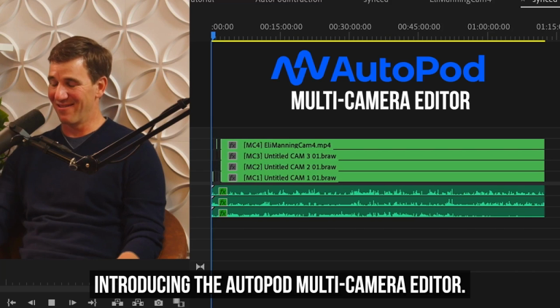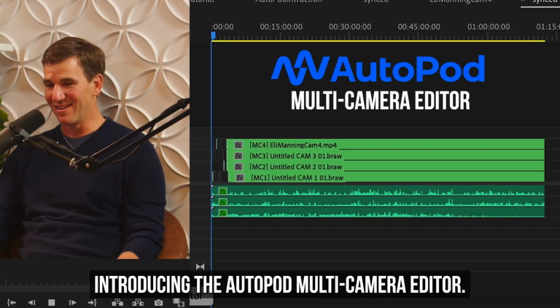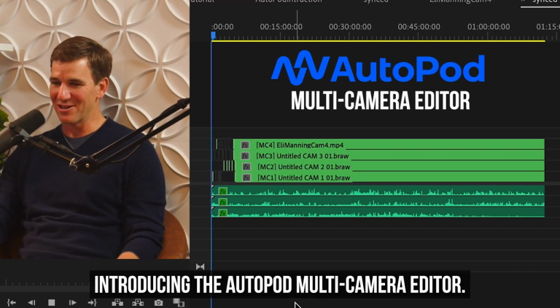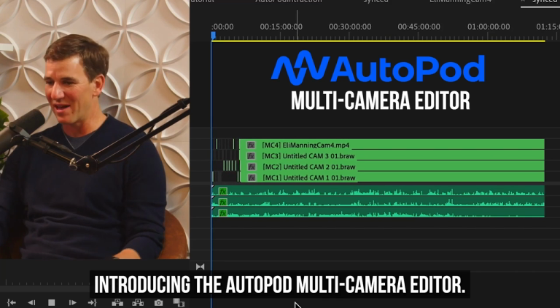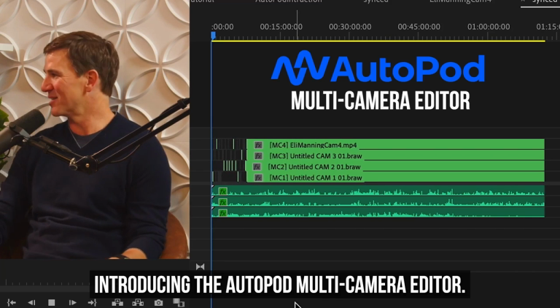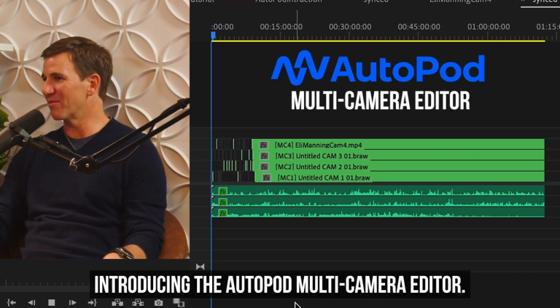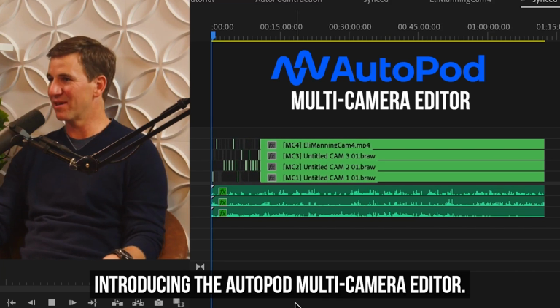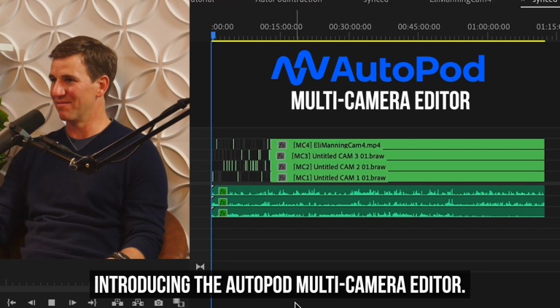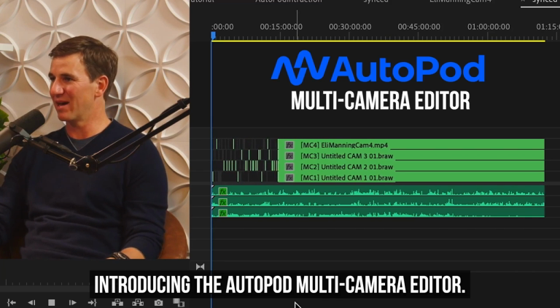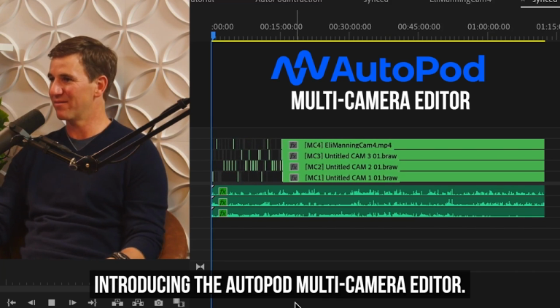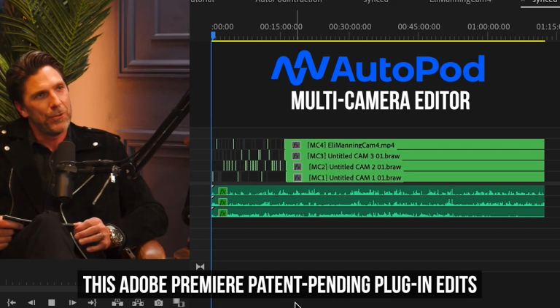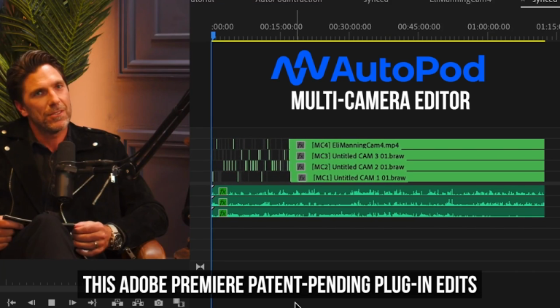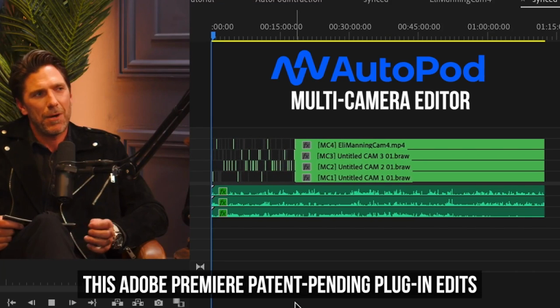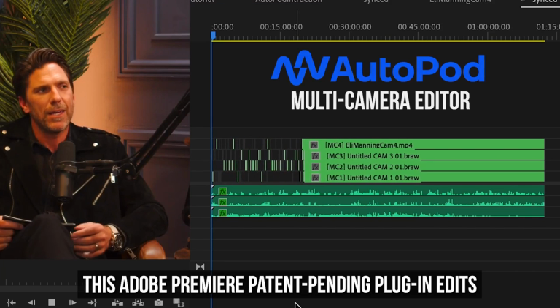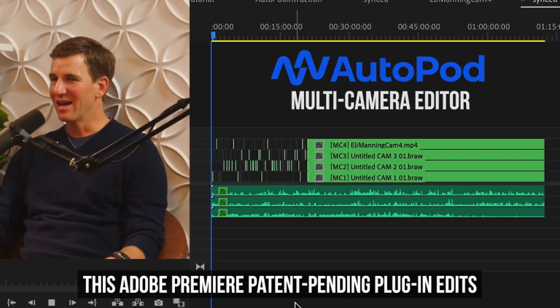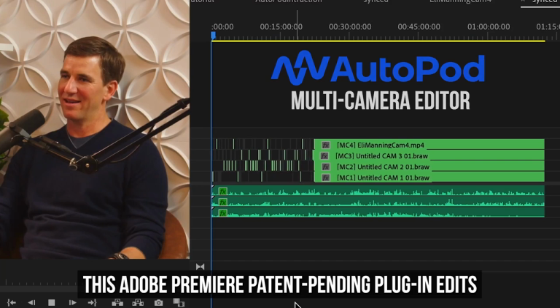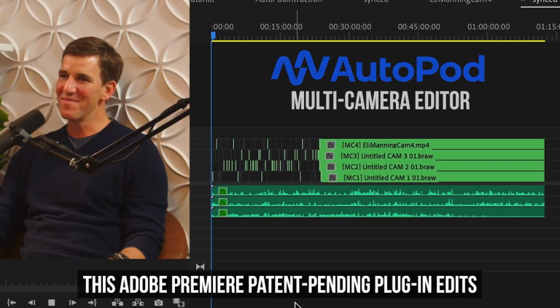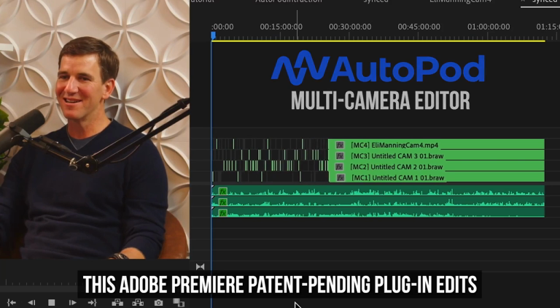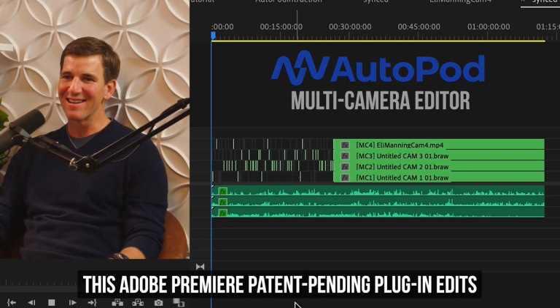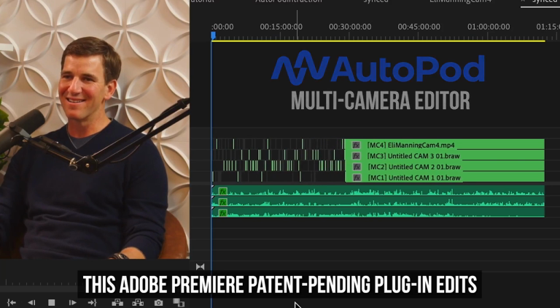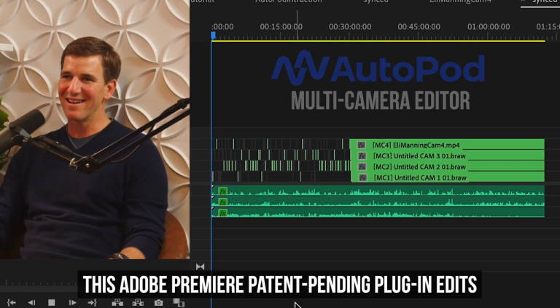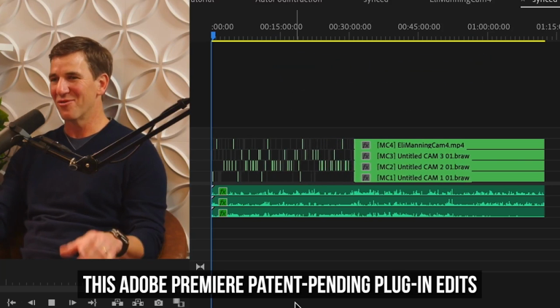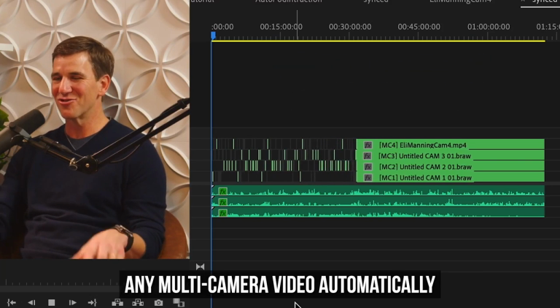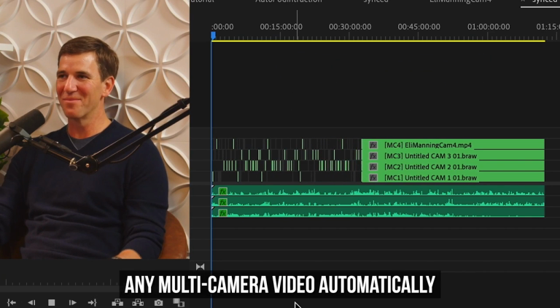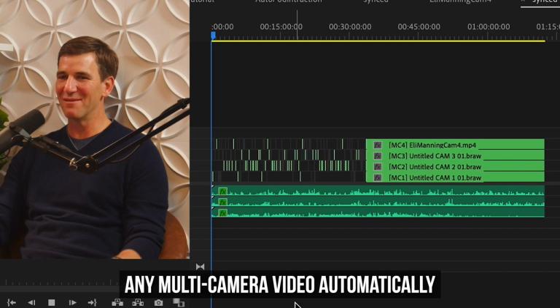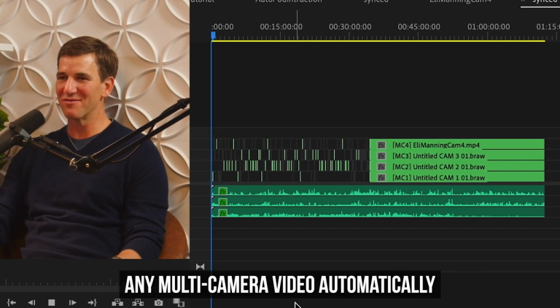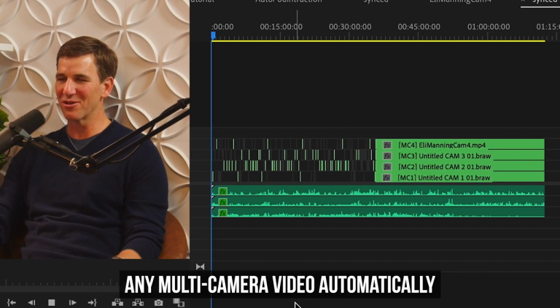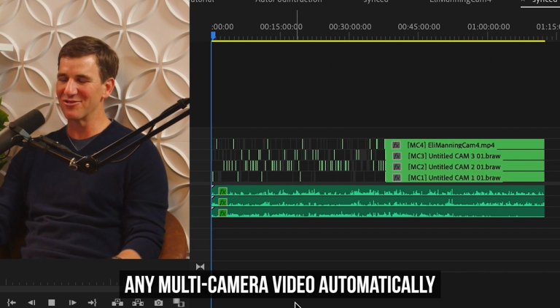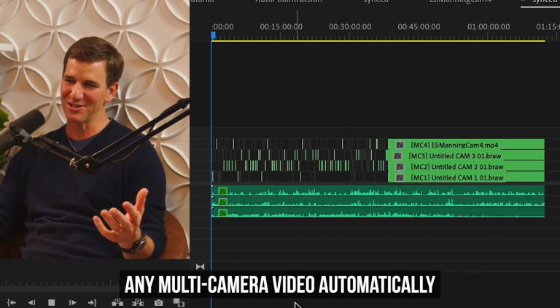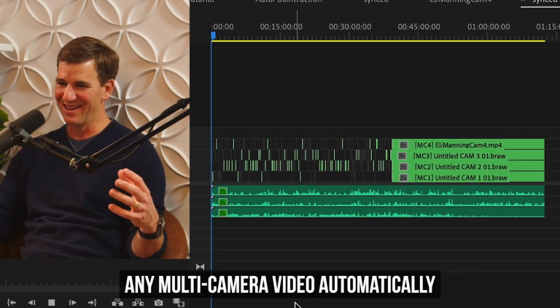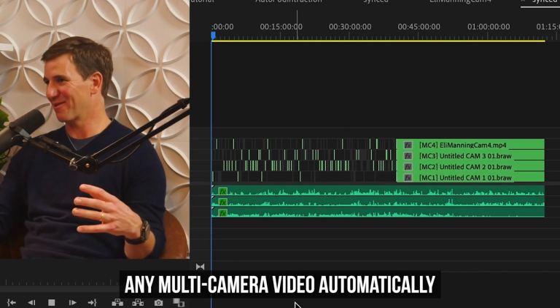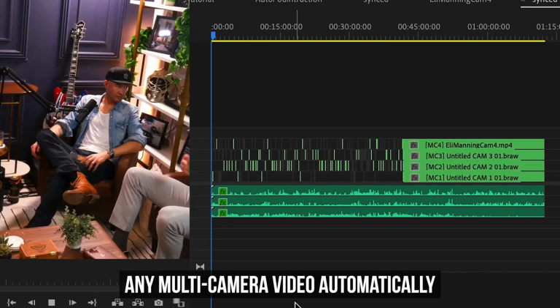Introducing the Autopod multi-camera editor. This Adobe Premiere patent-pending plugin edits any multi-camera video automatically.